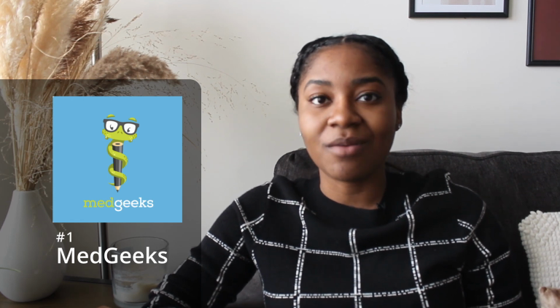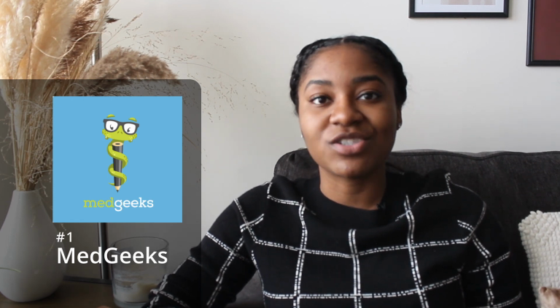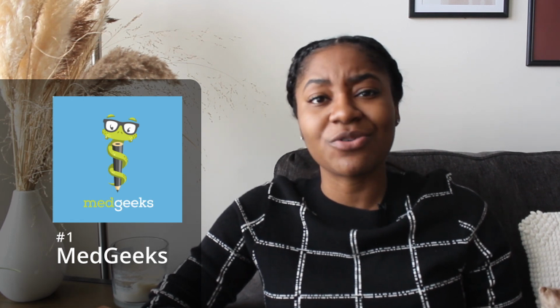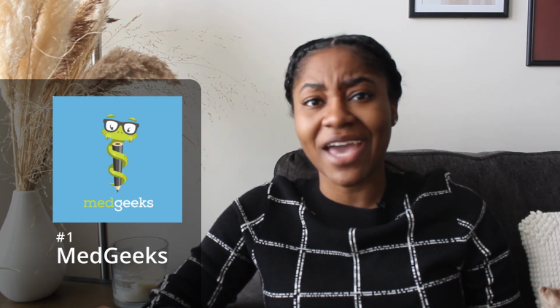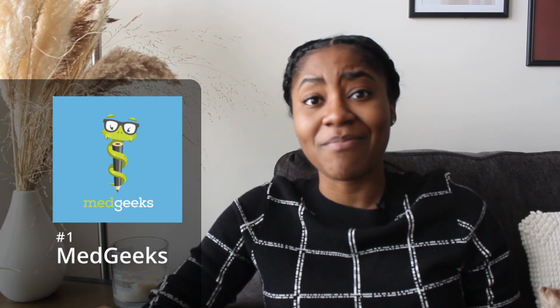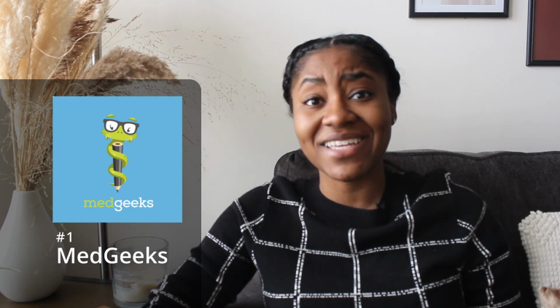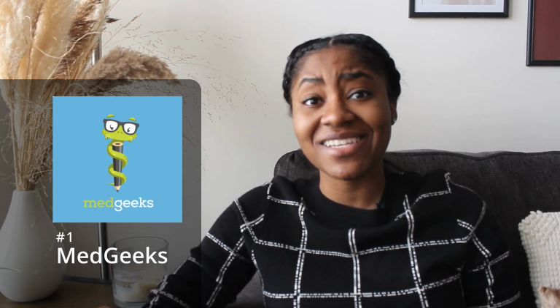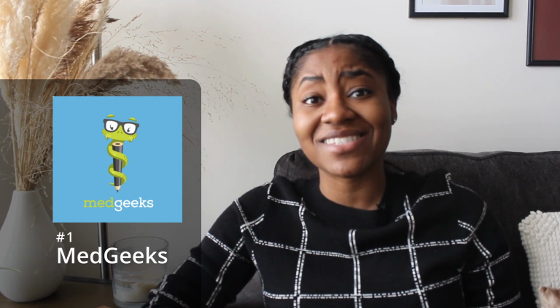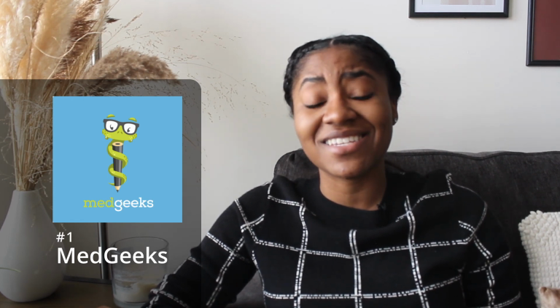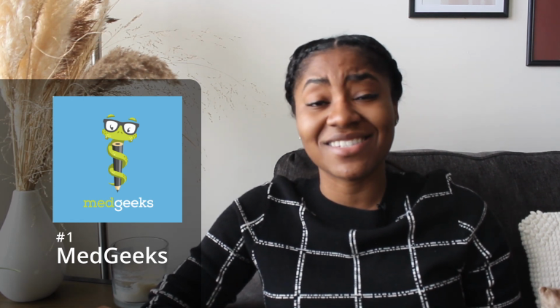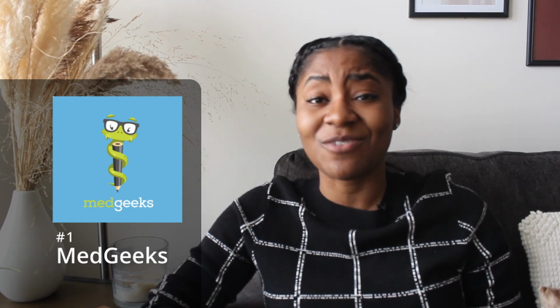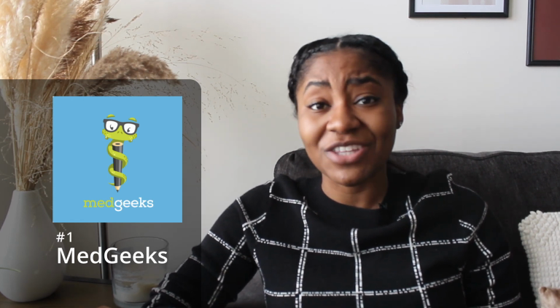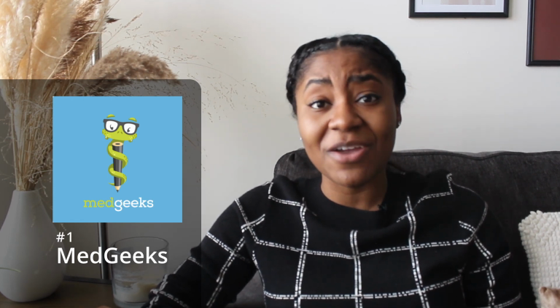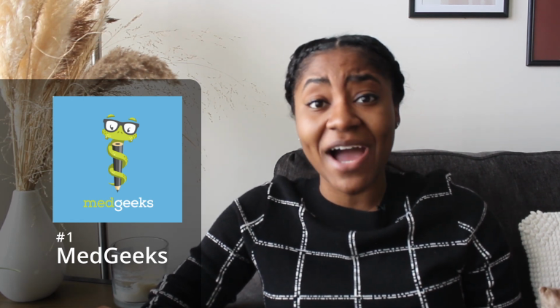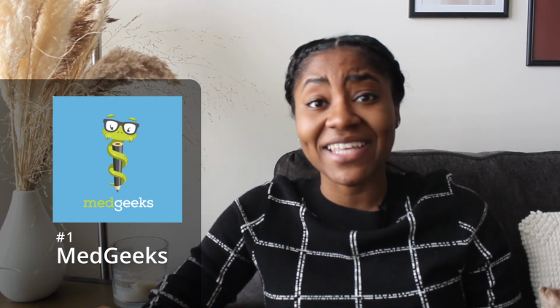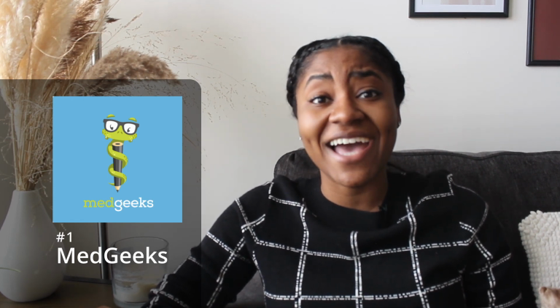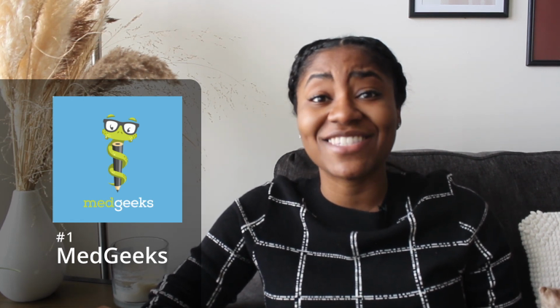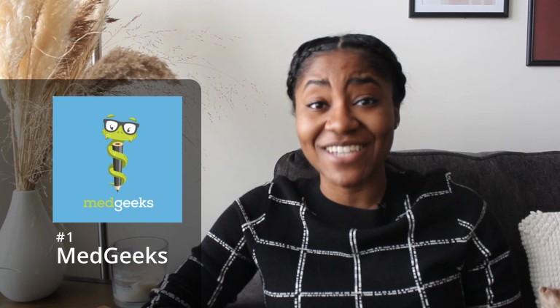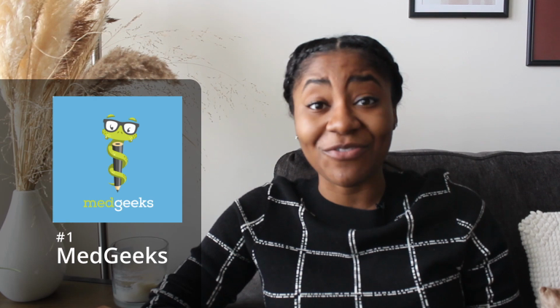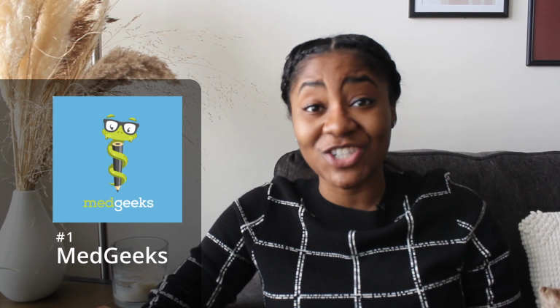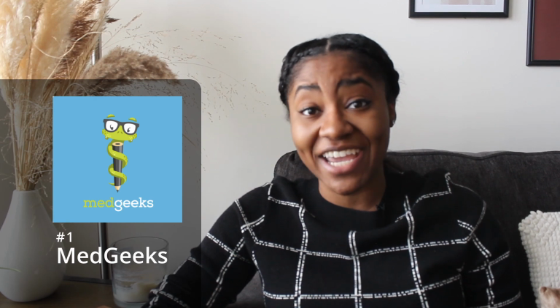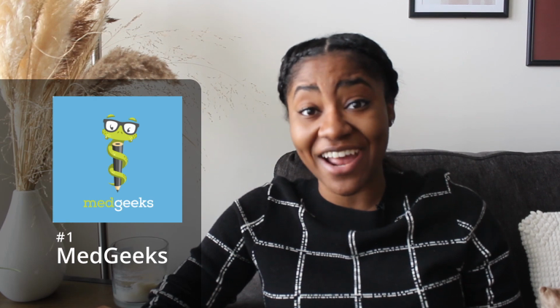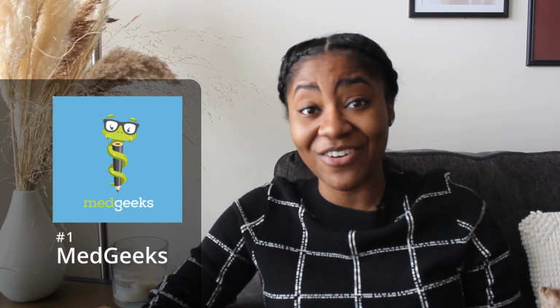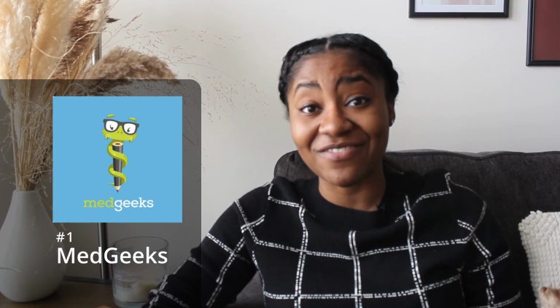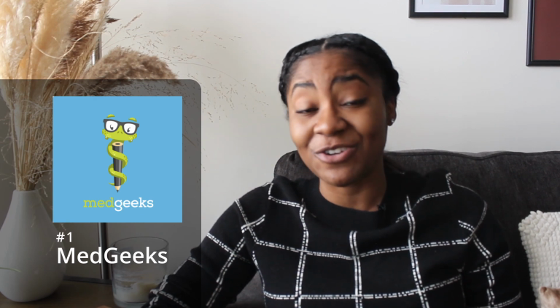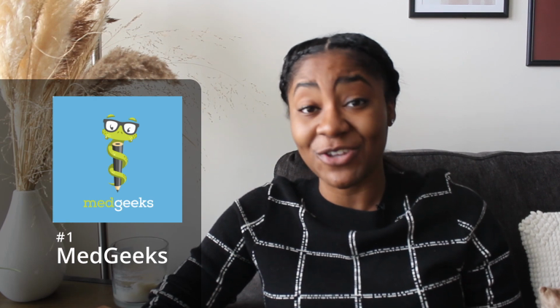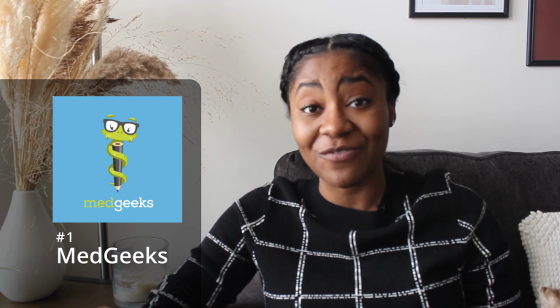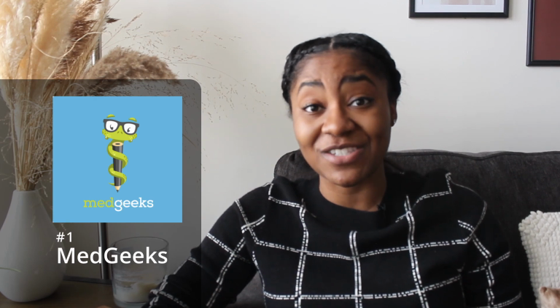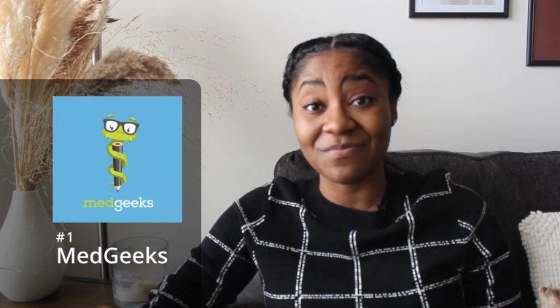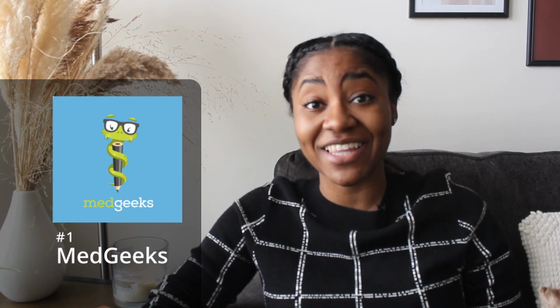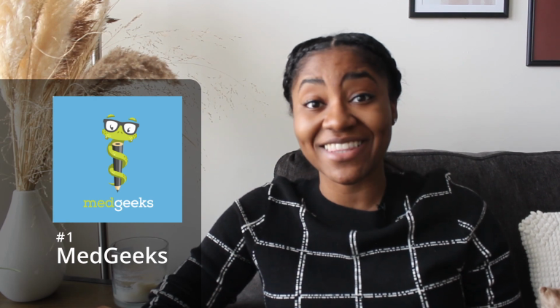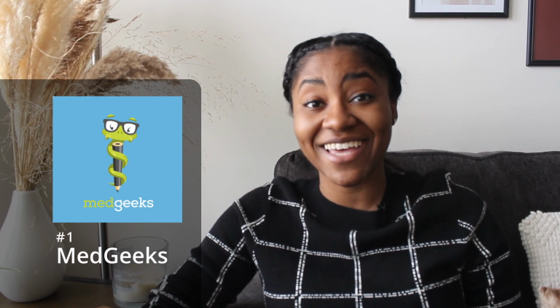So yeah, MedGeeks is a really great podcast — definitely check it out if you're looking for something like that.